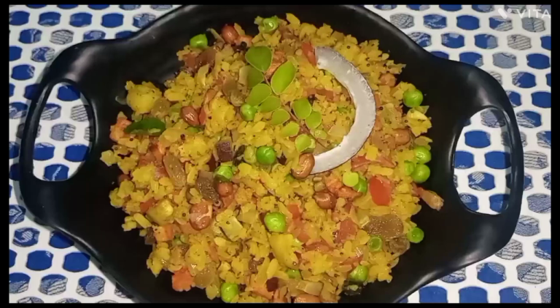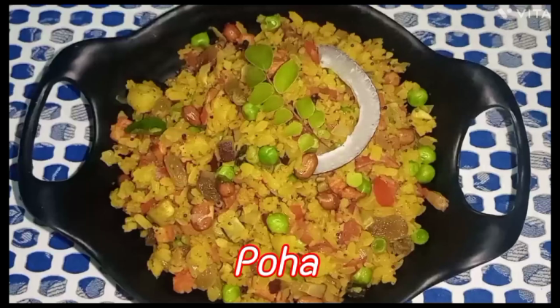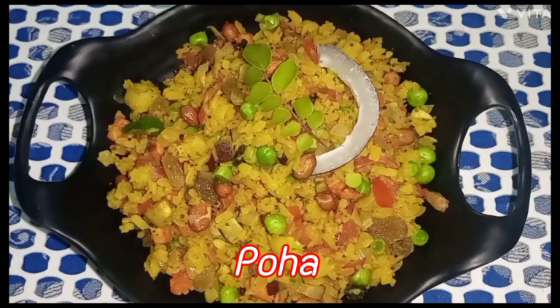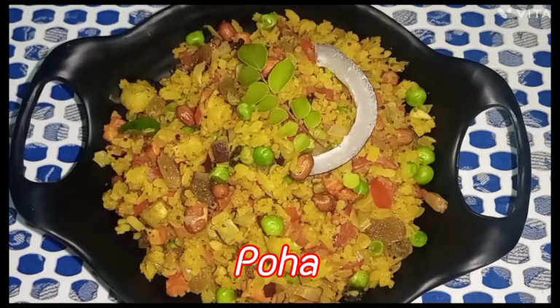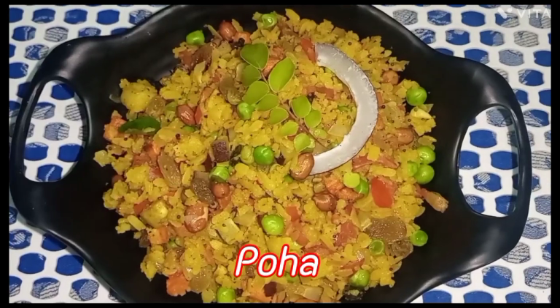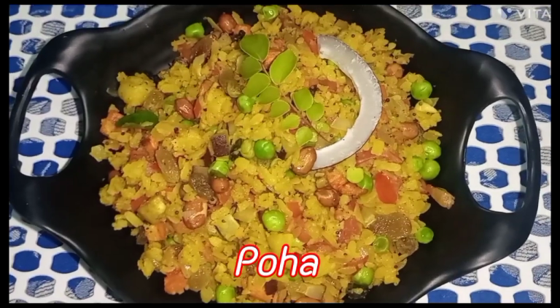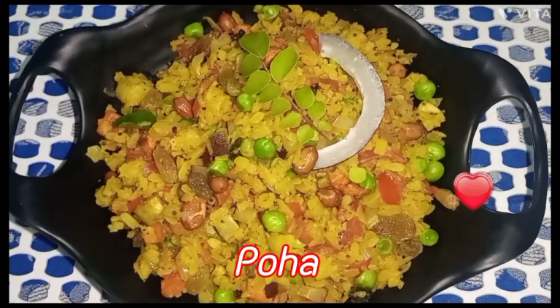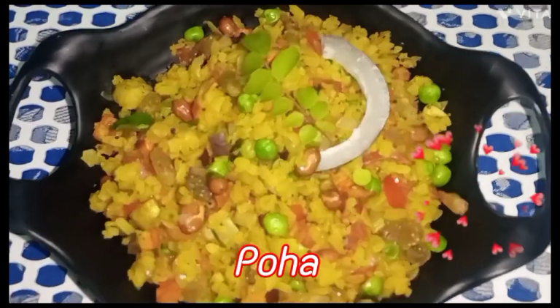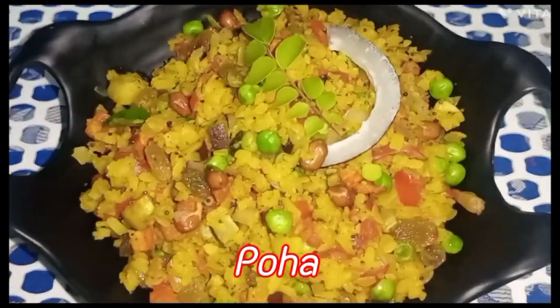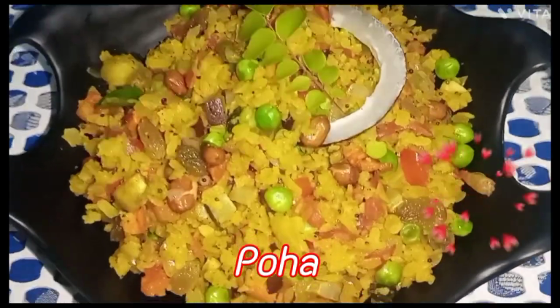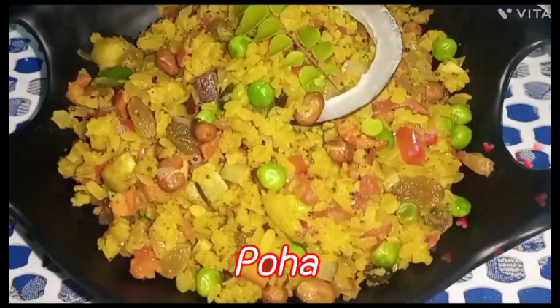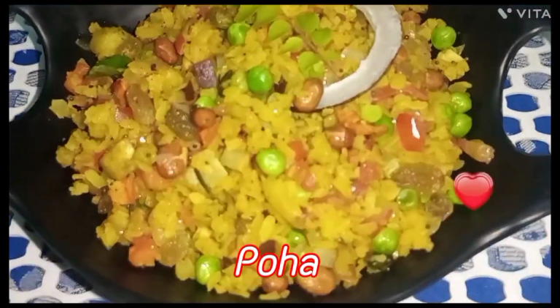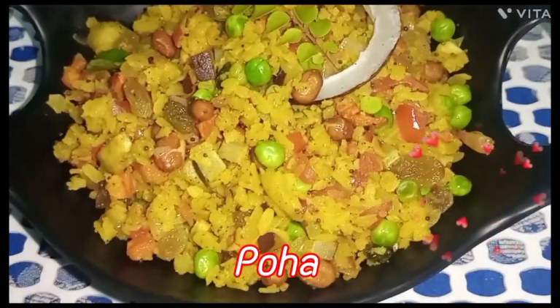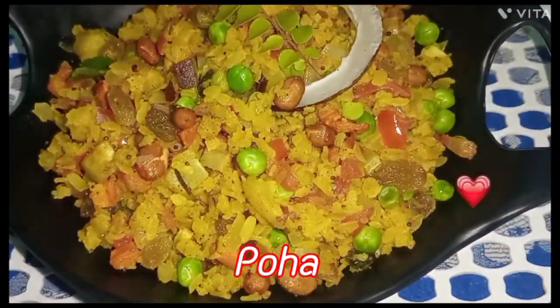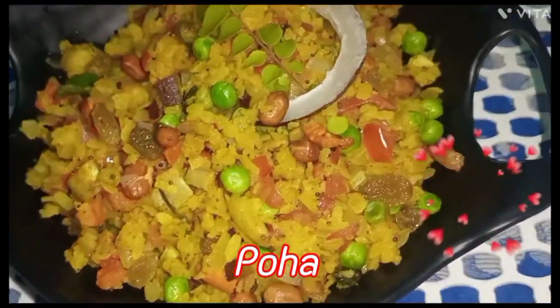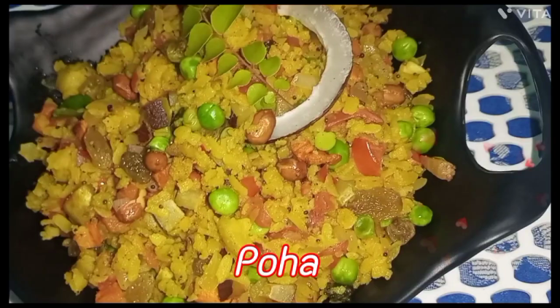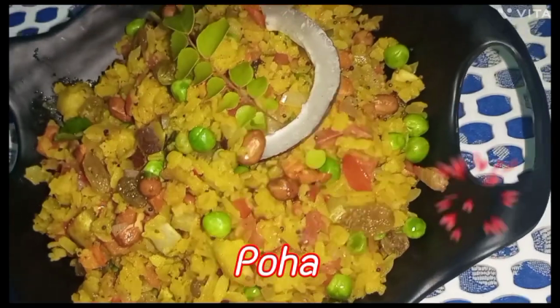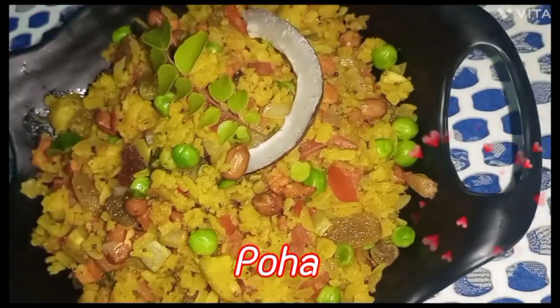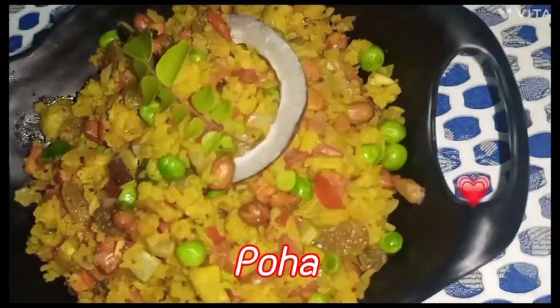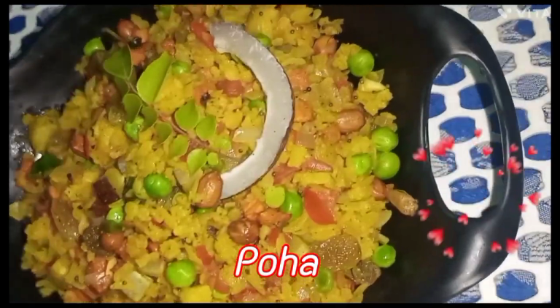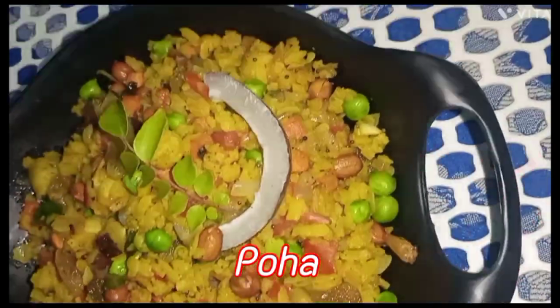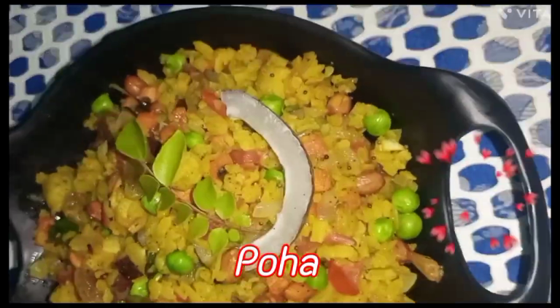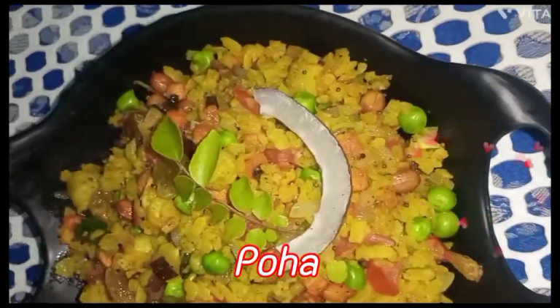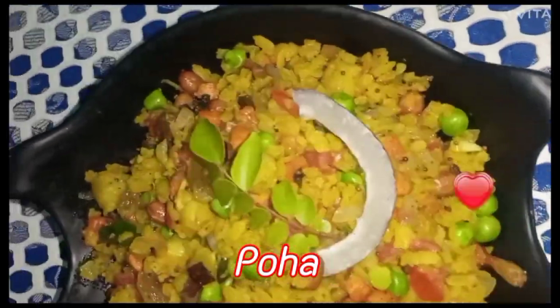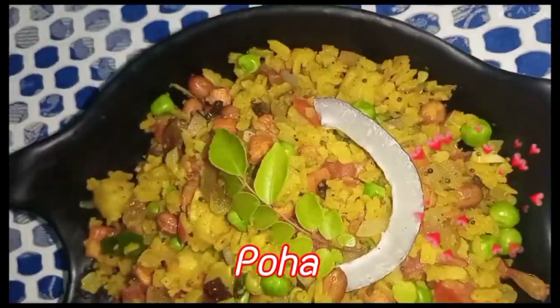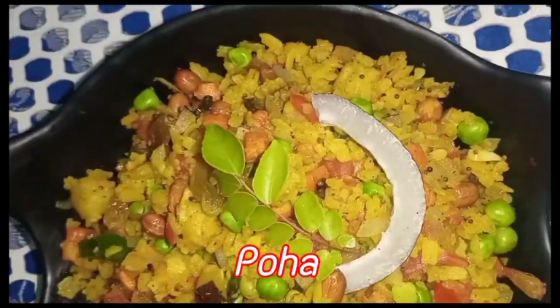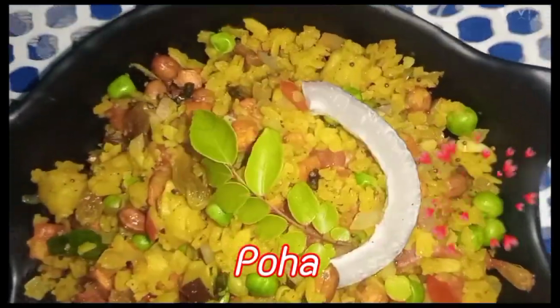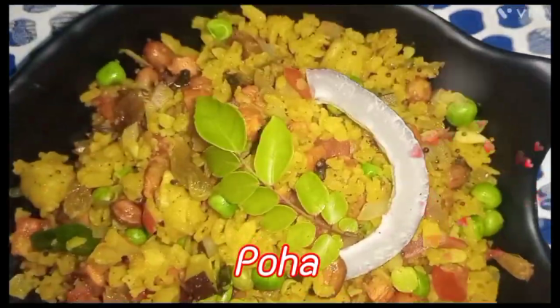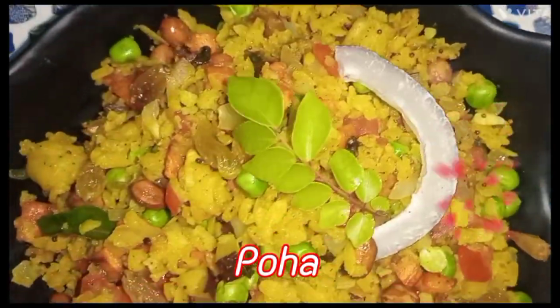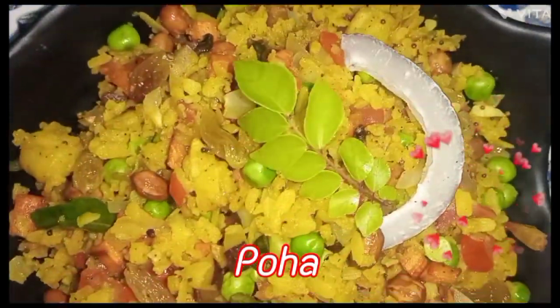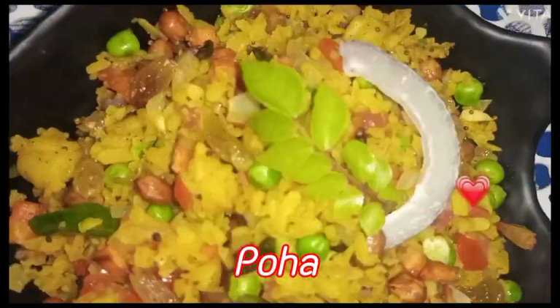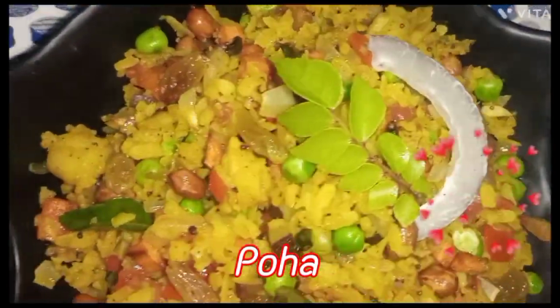Hello friends, welcome back to my channel. Today I will share a good morning, easy, healthy breakfast recipe.